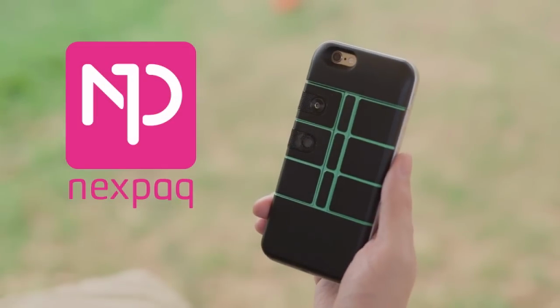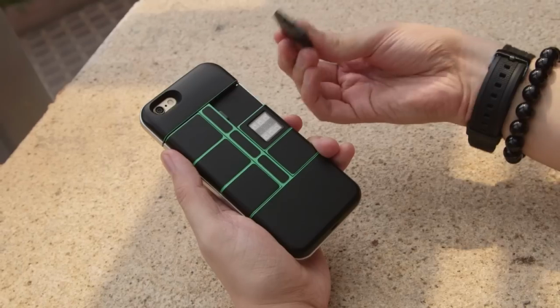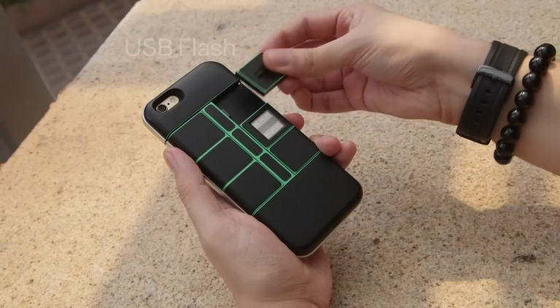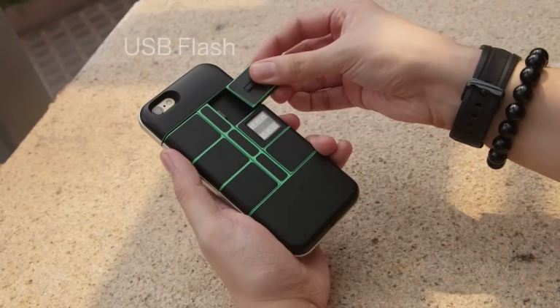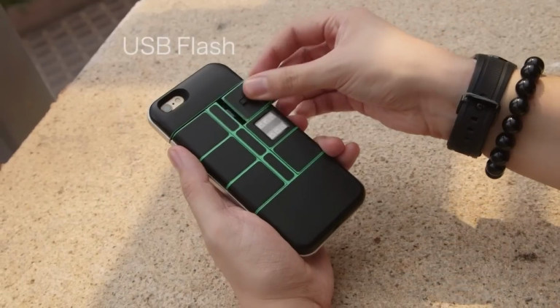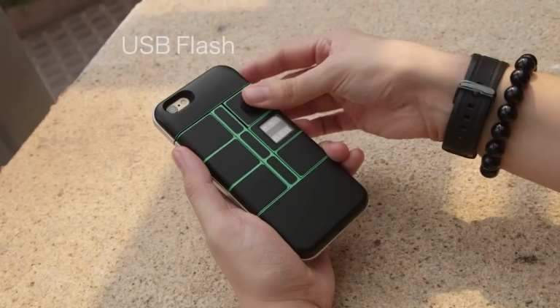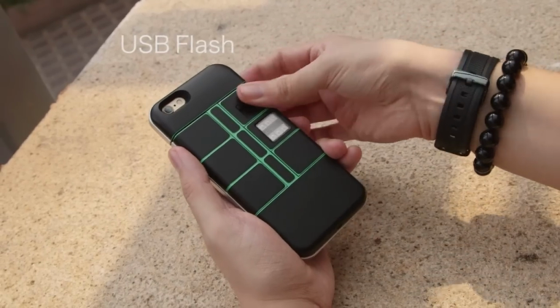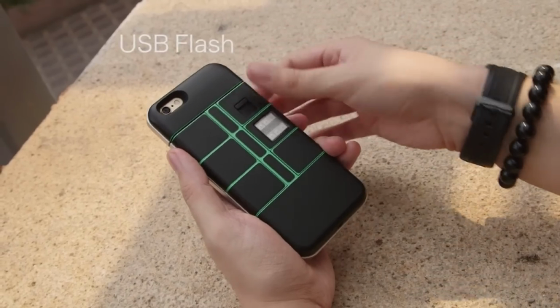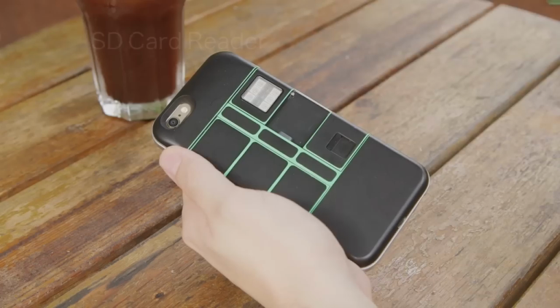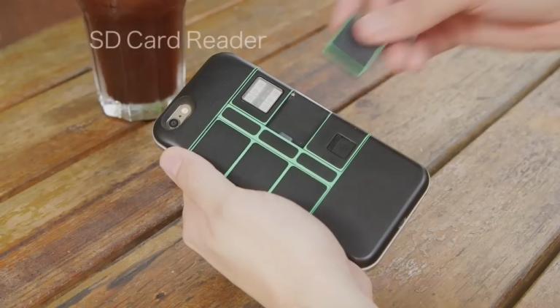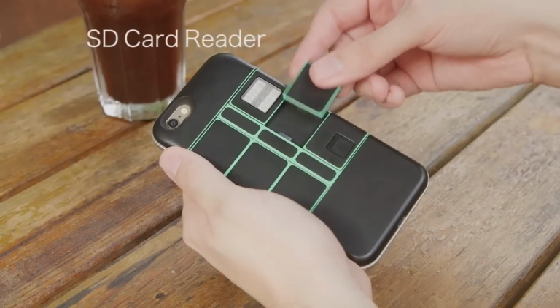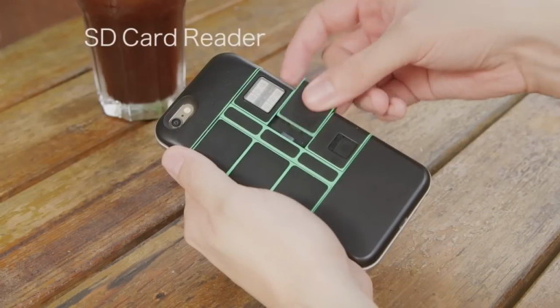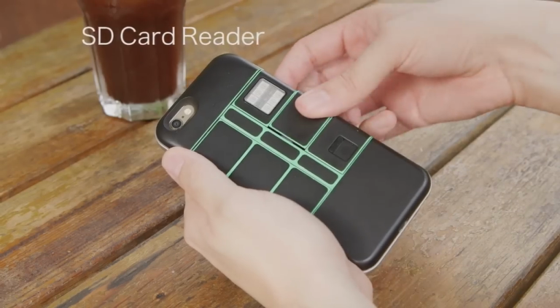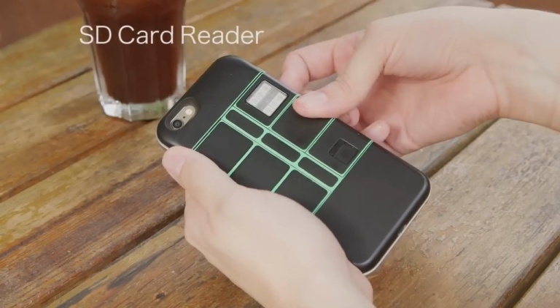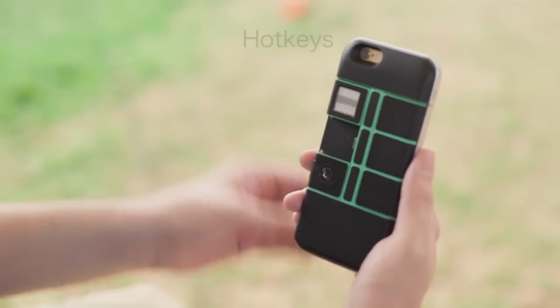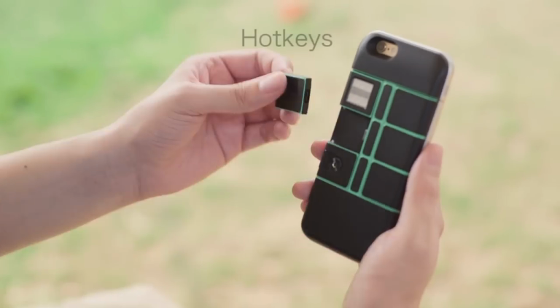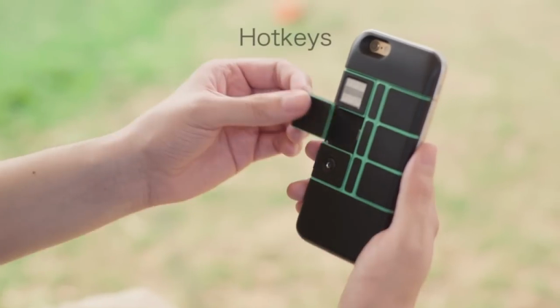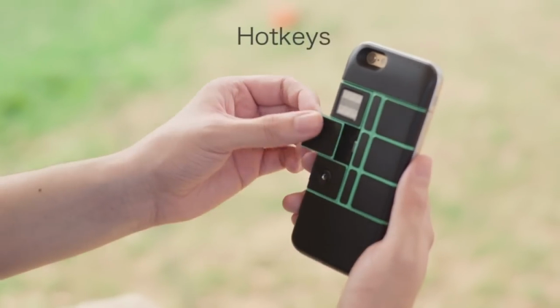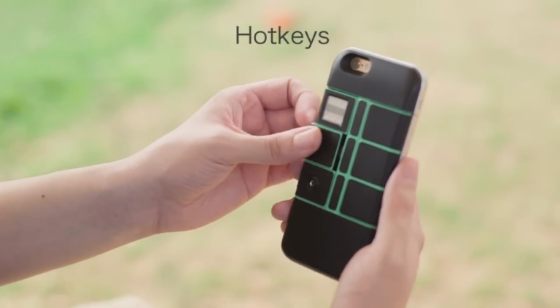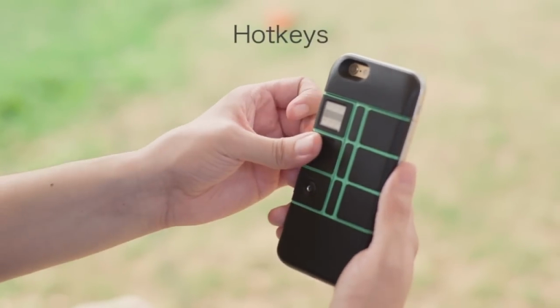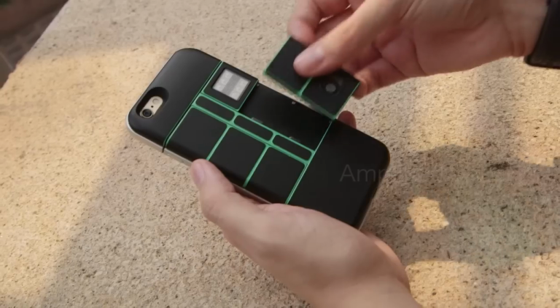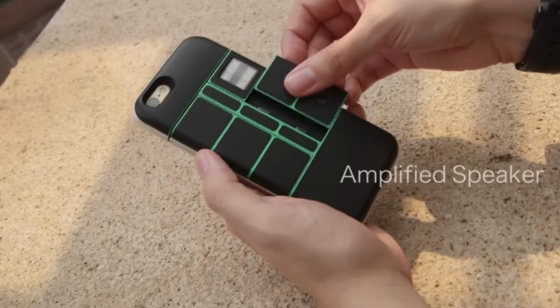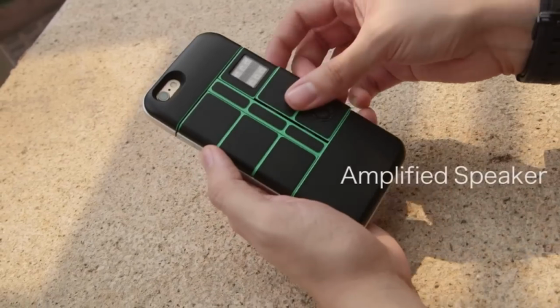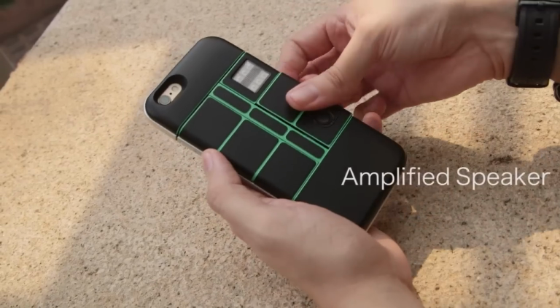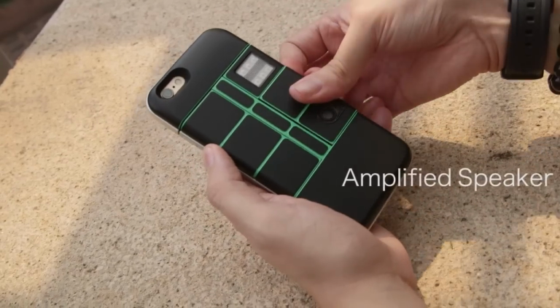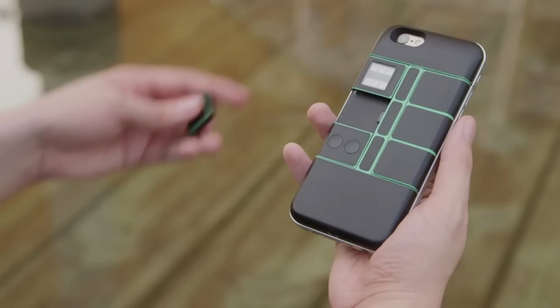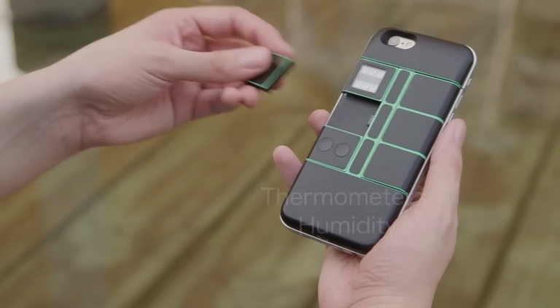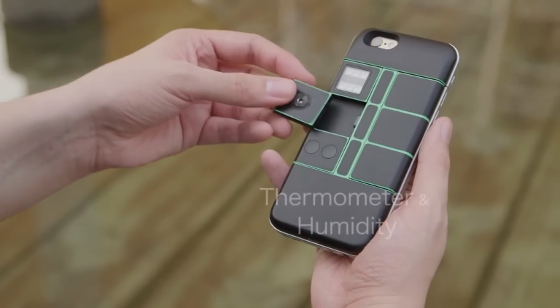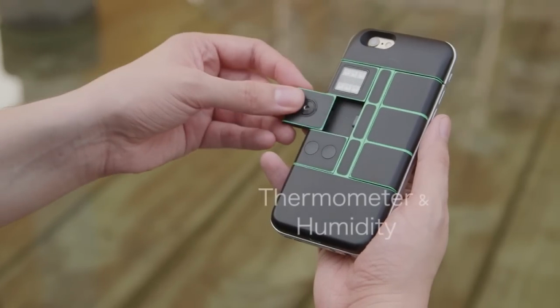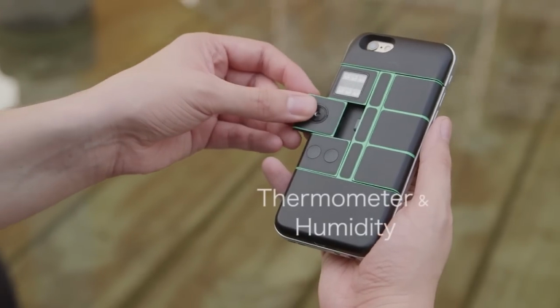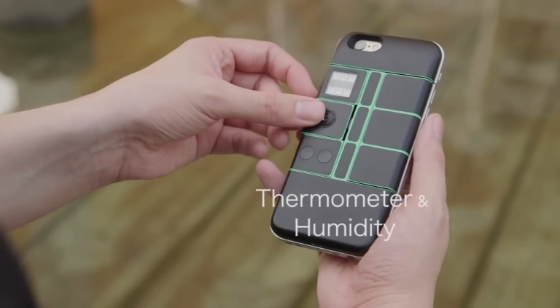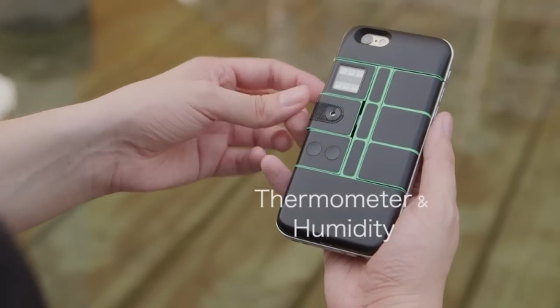What if your smartphone could stay ahead of the pack? What if you could add additional features that you never thought would be possible on your mobile device?